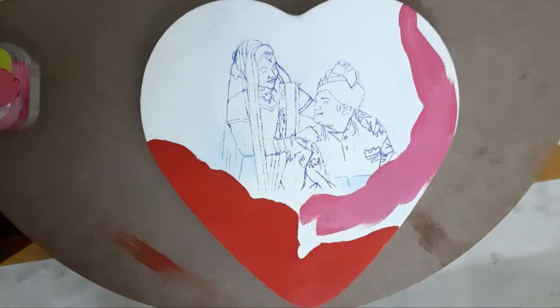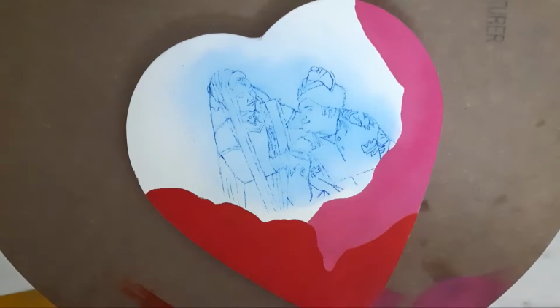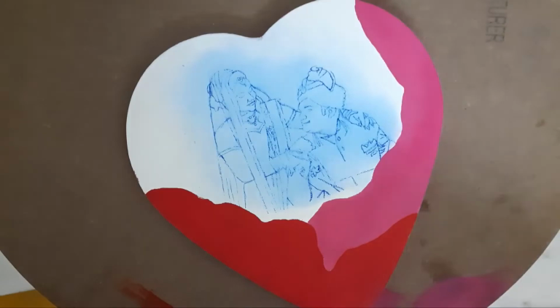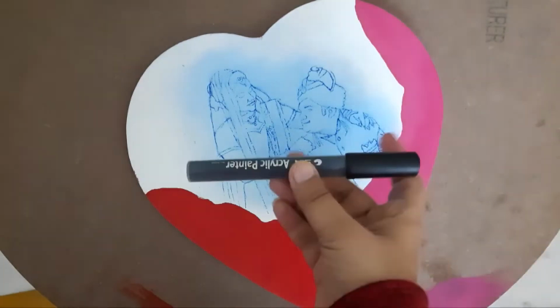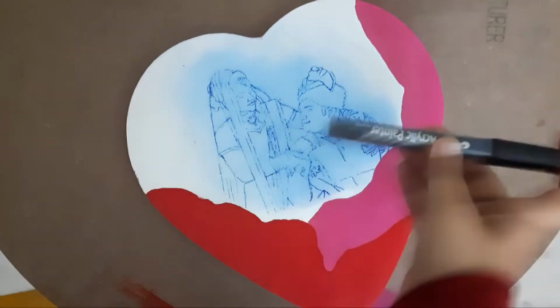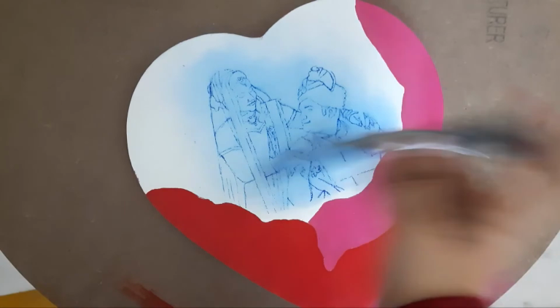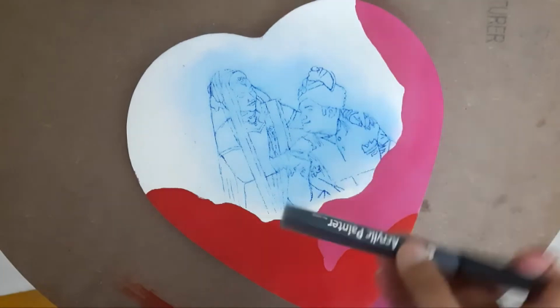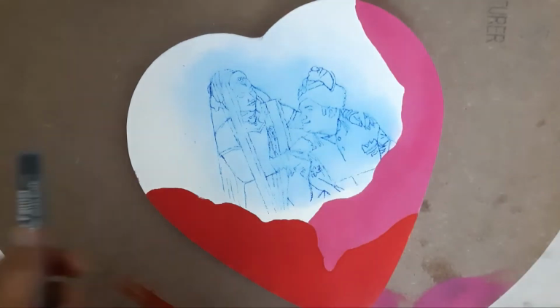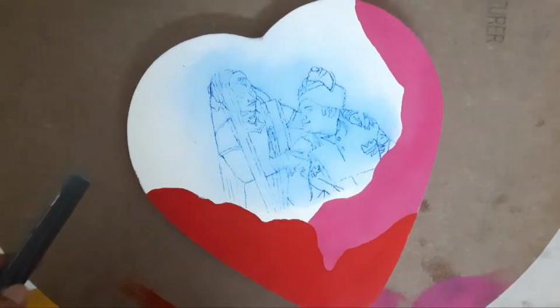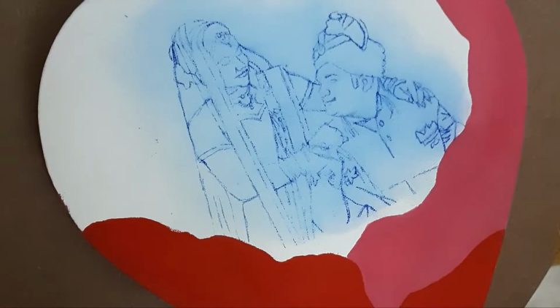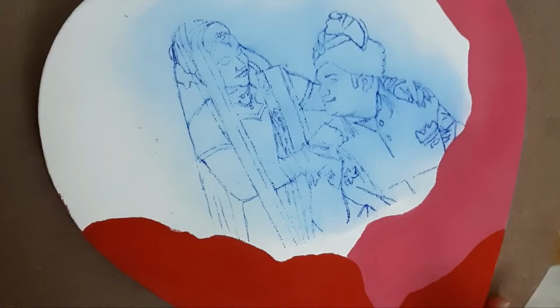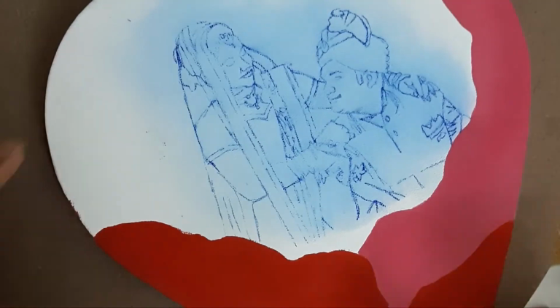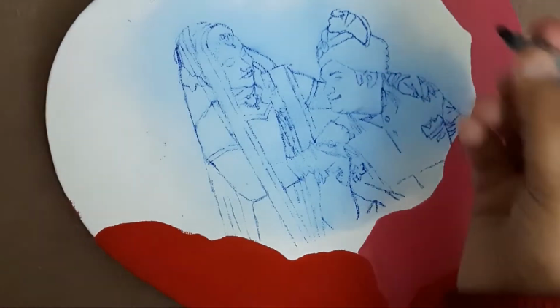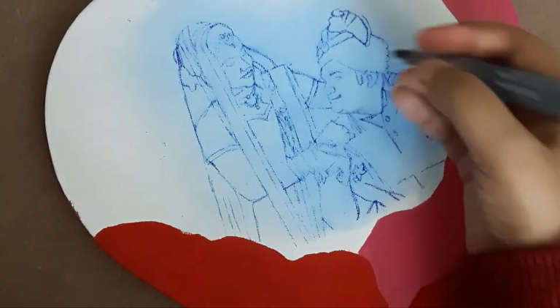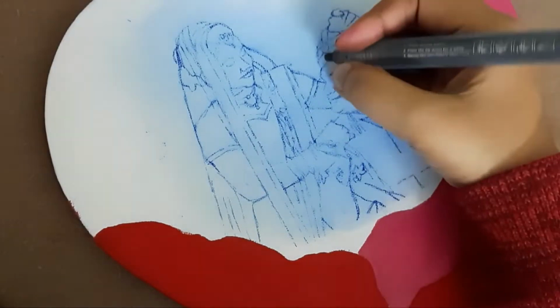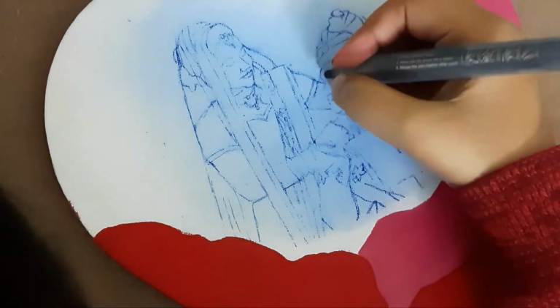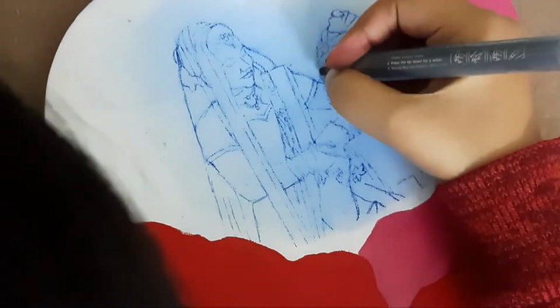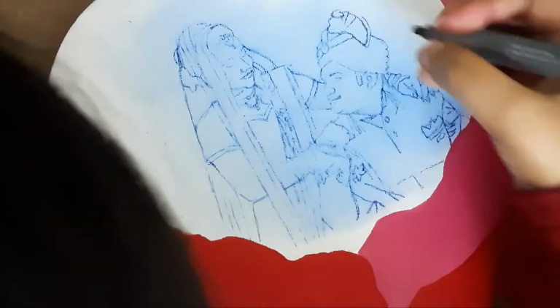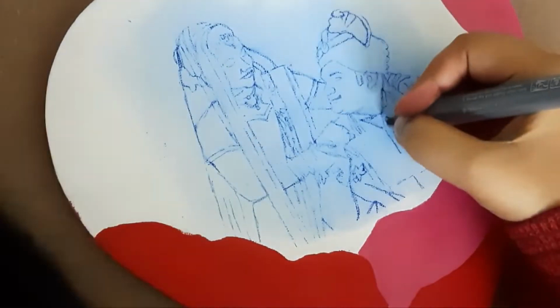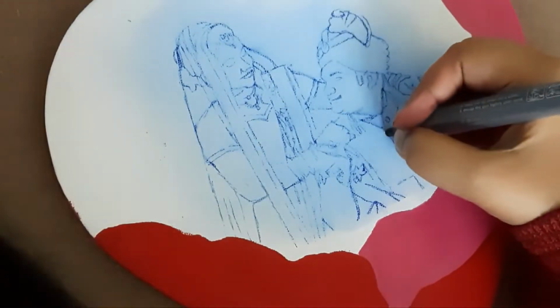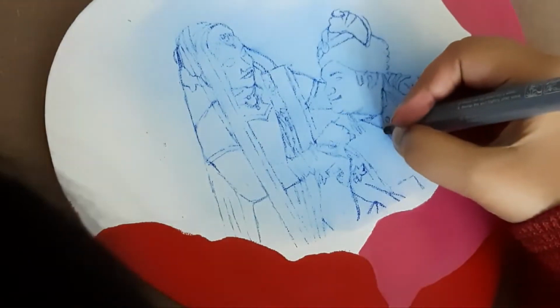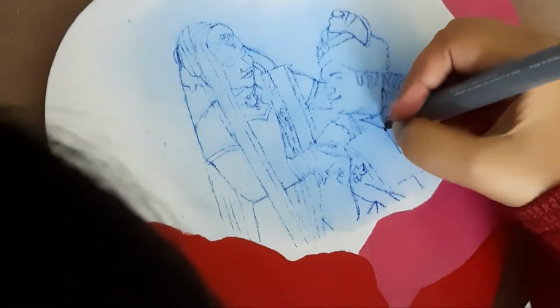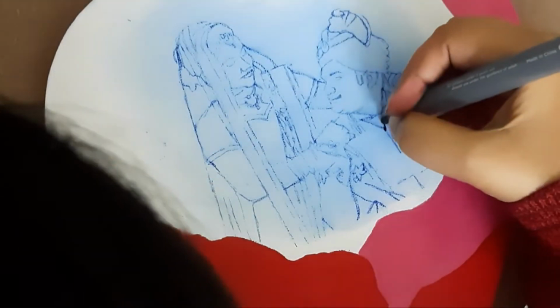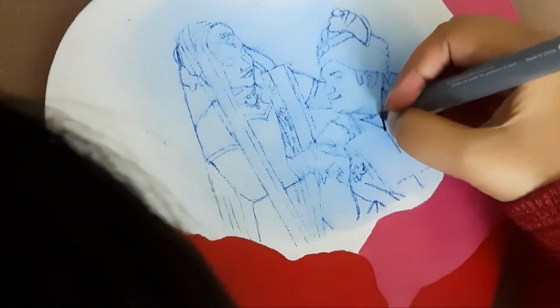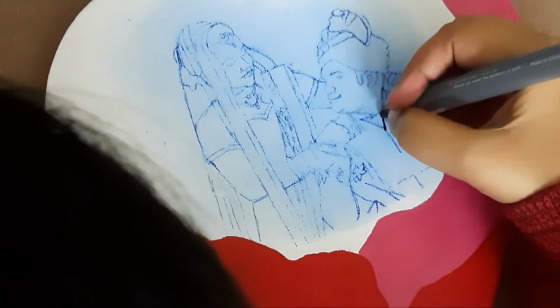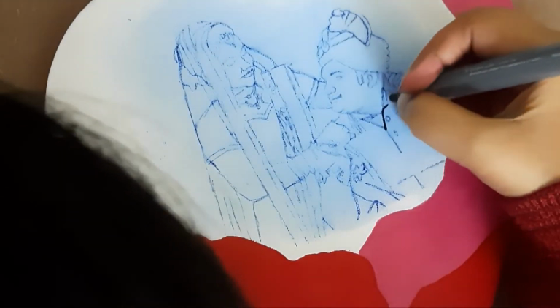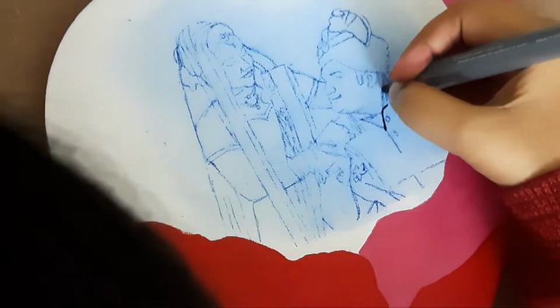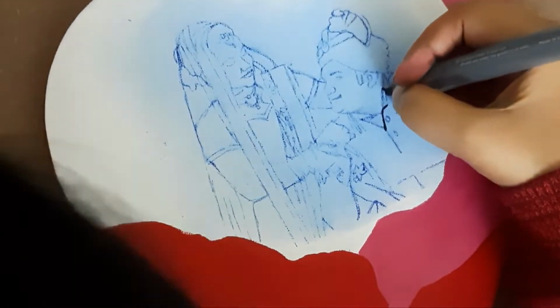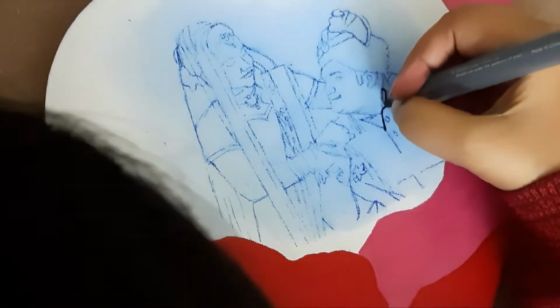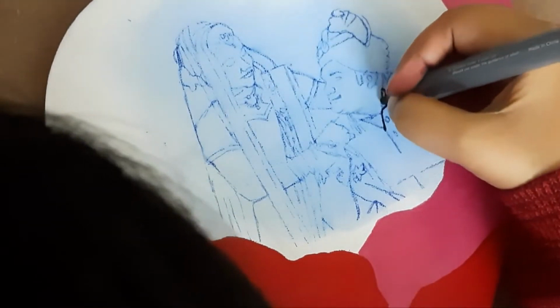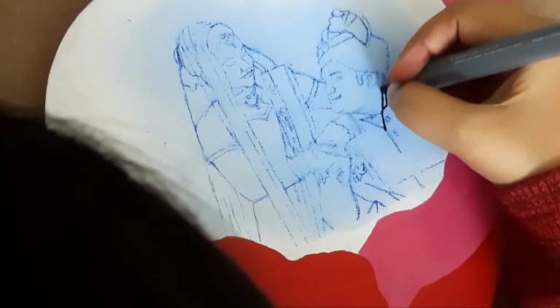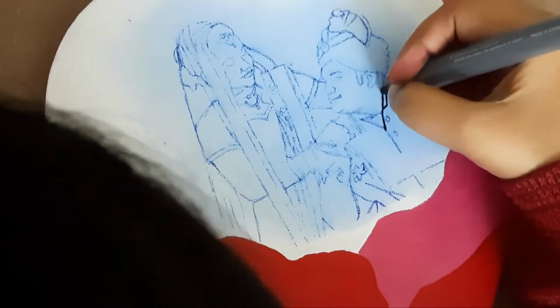Now I'm going to use black acrylic paint markers.